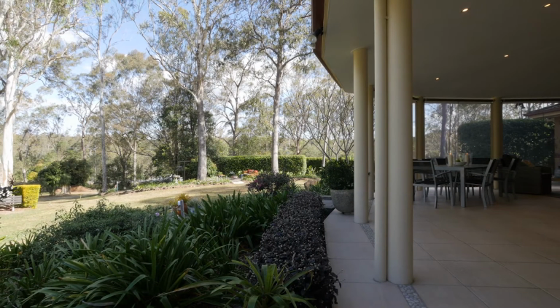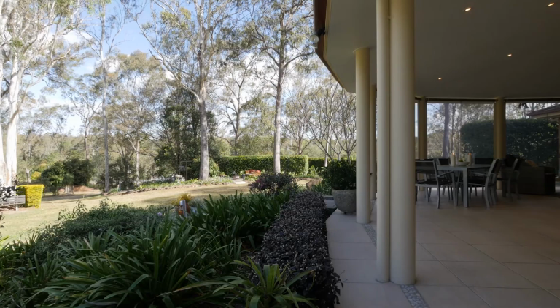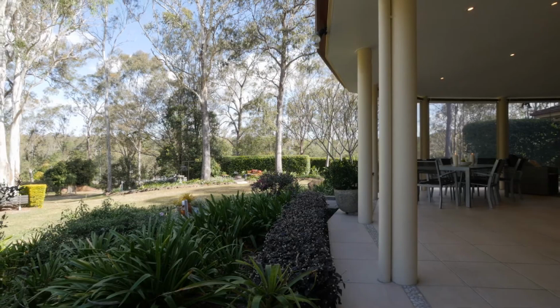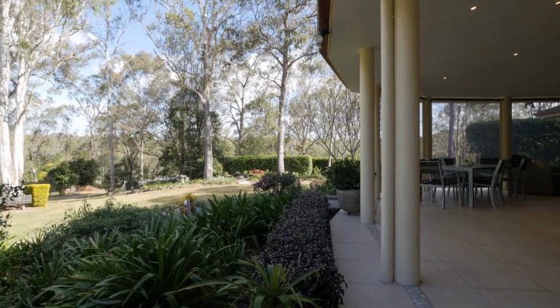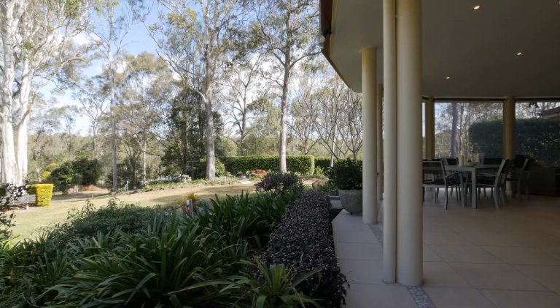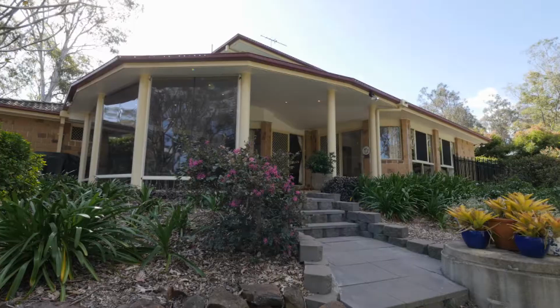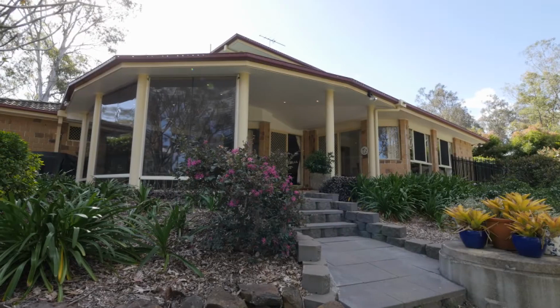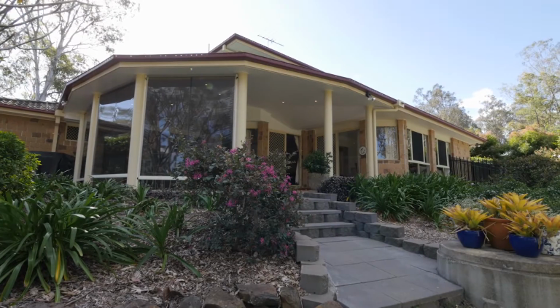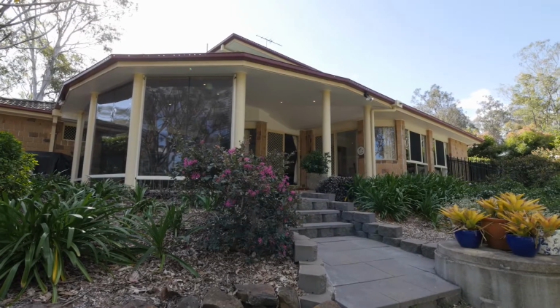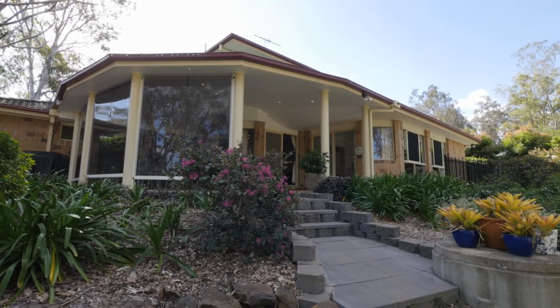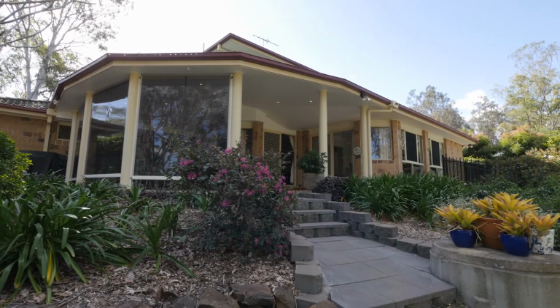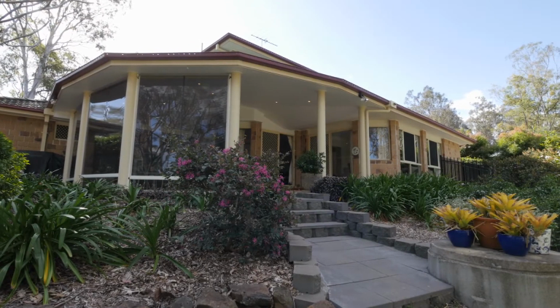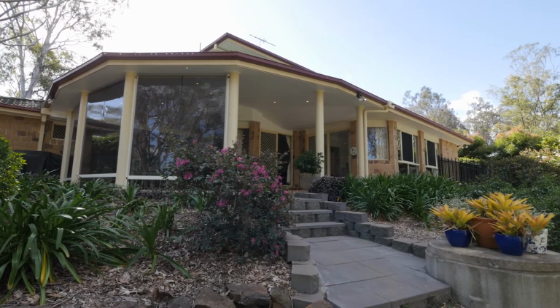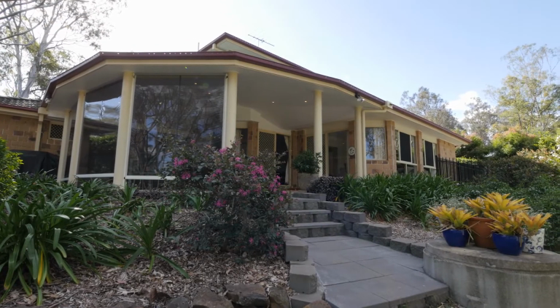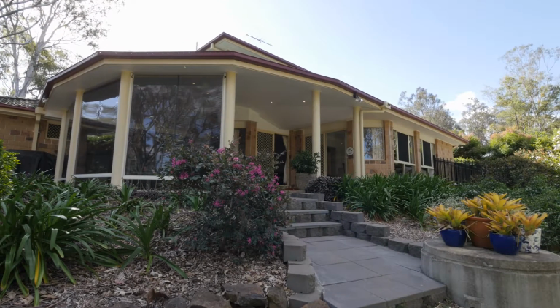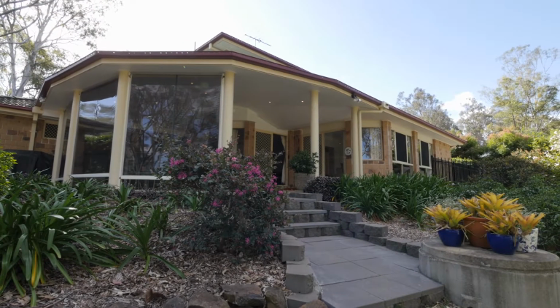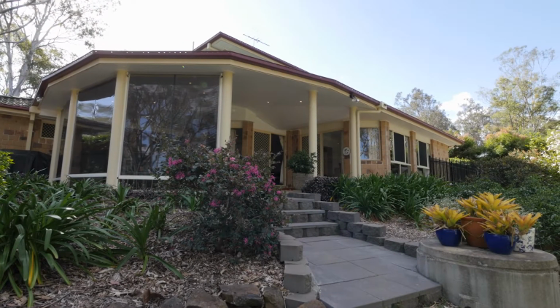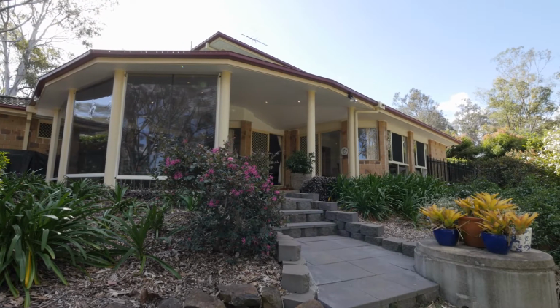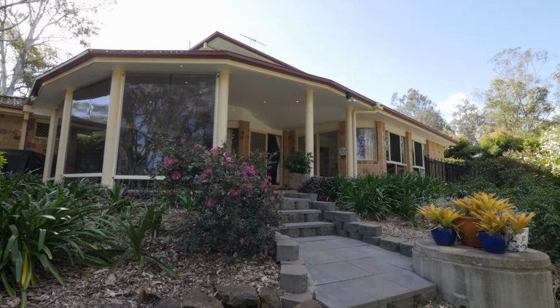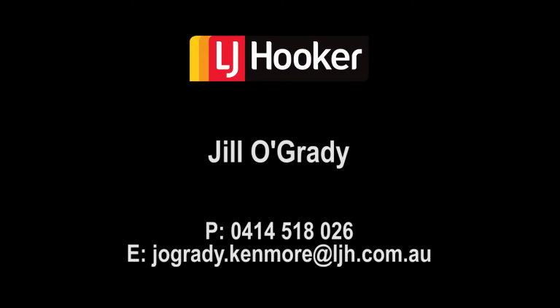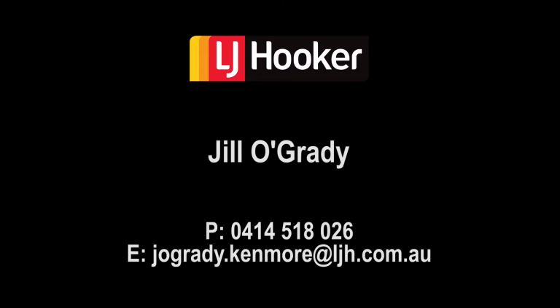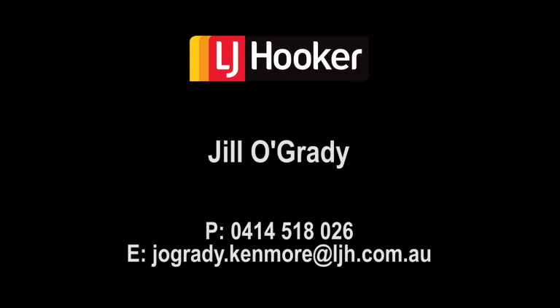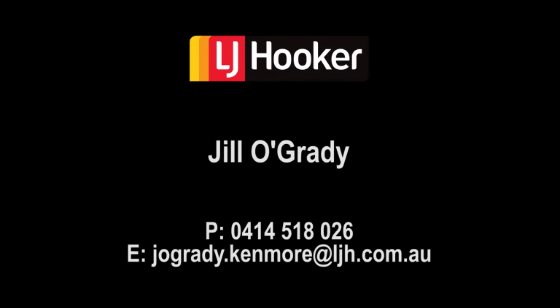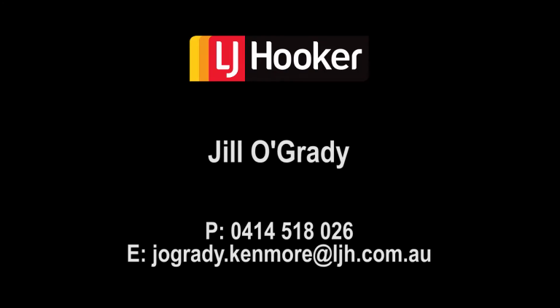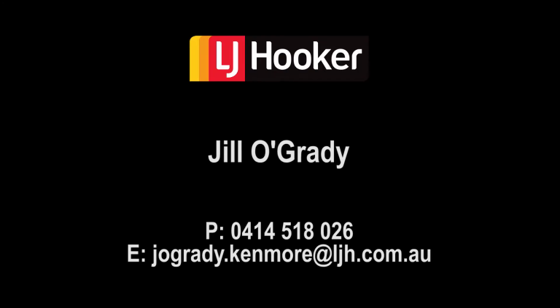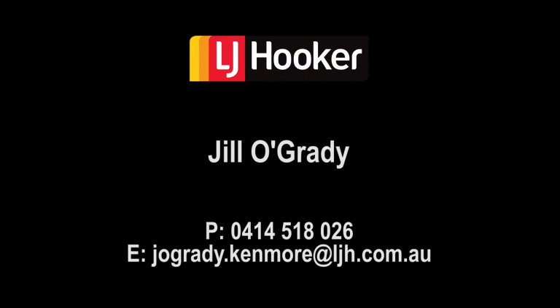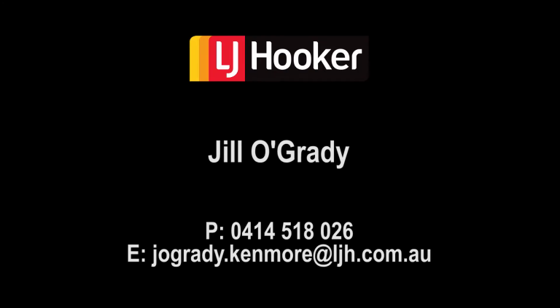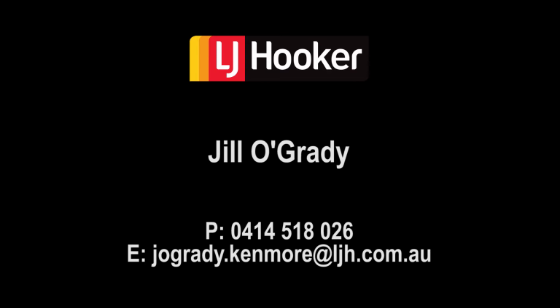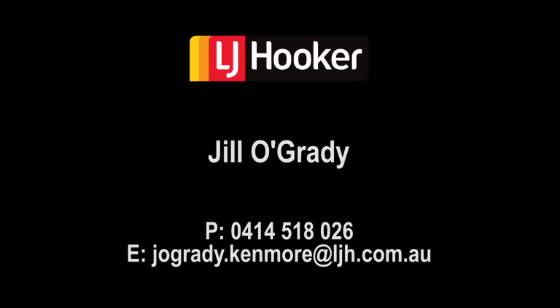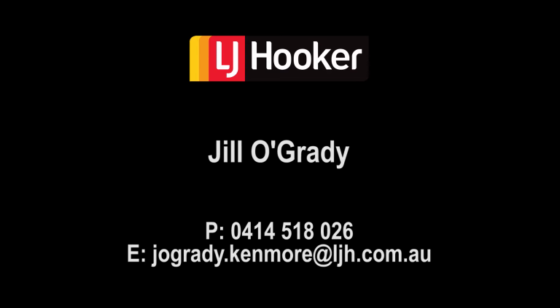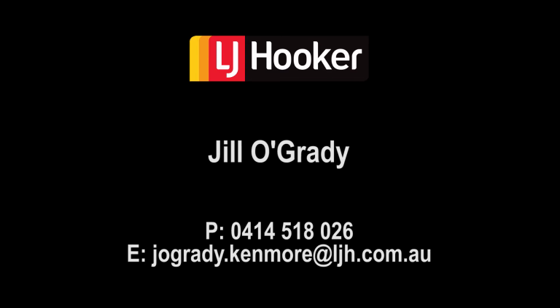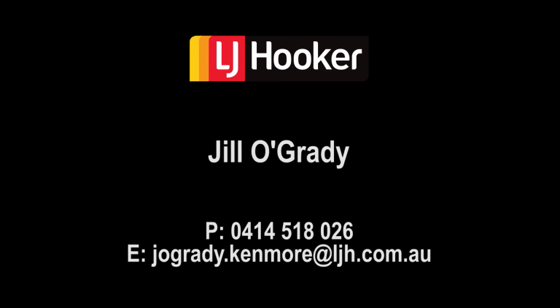For more information contact Jill O'Grady.